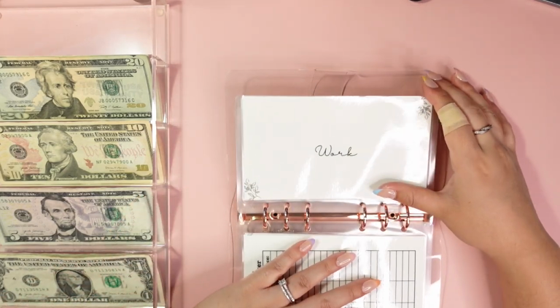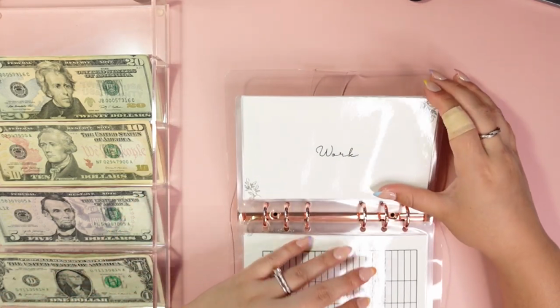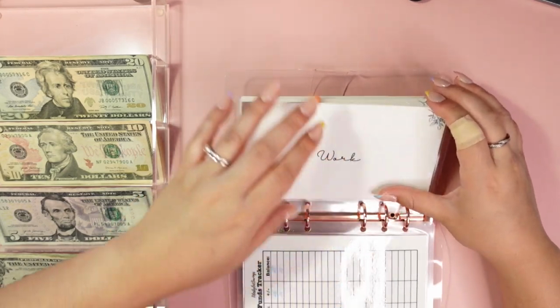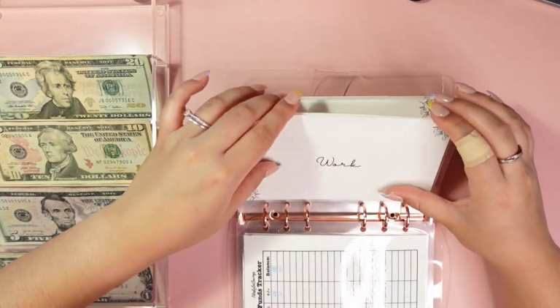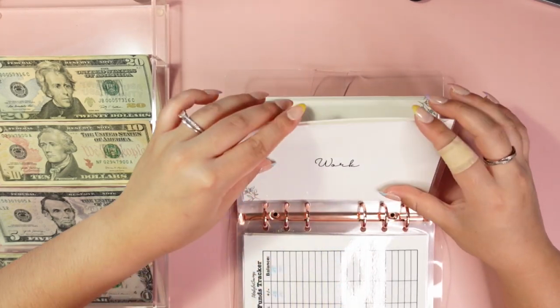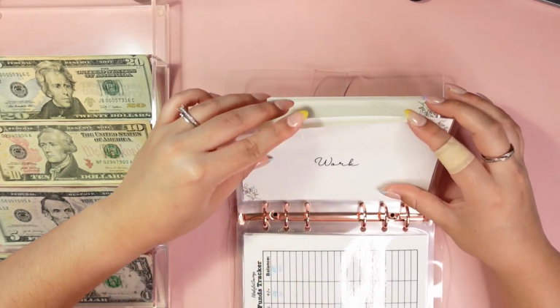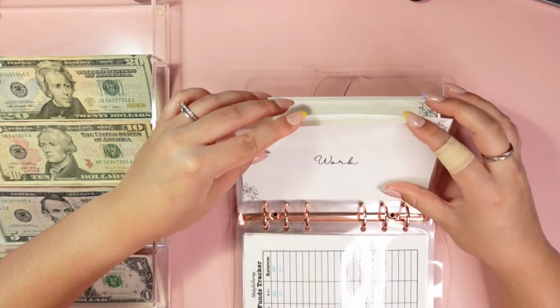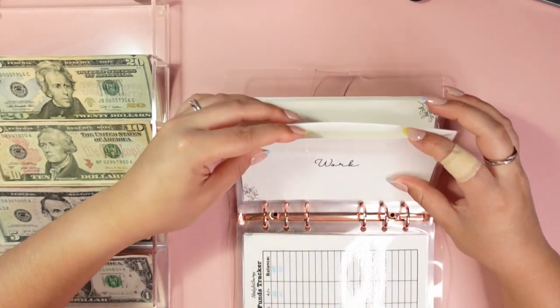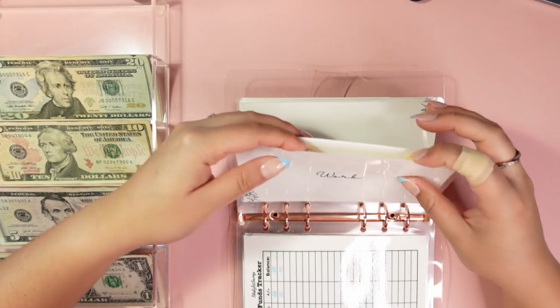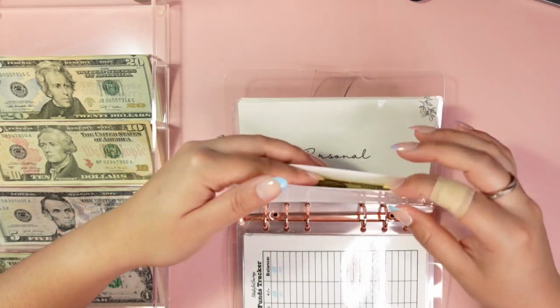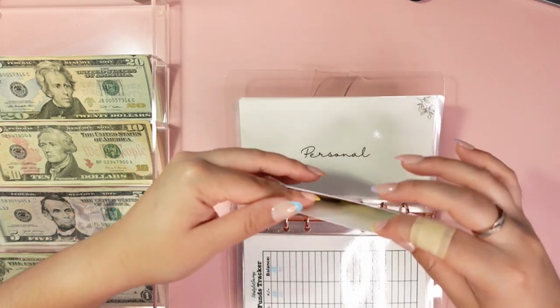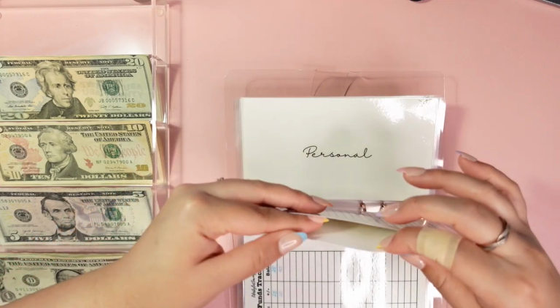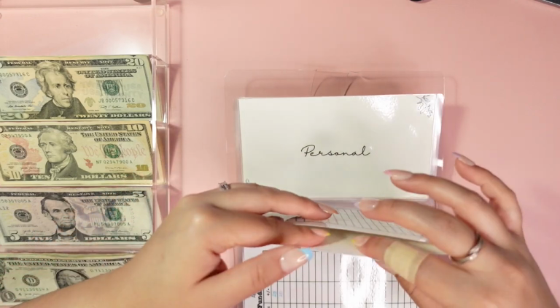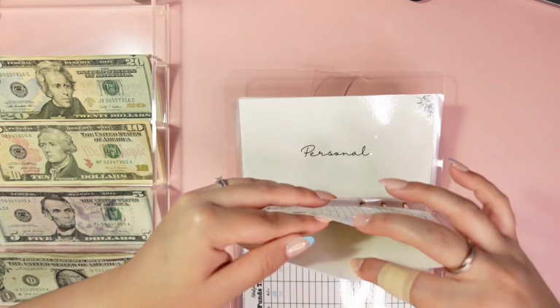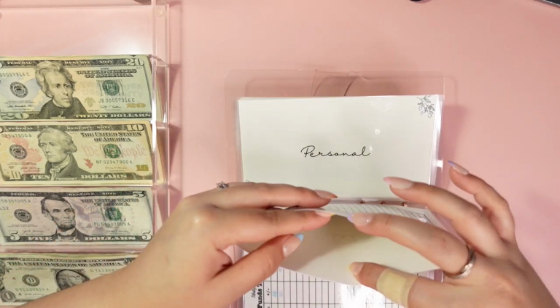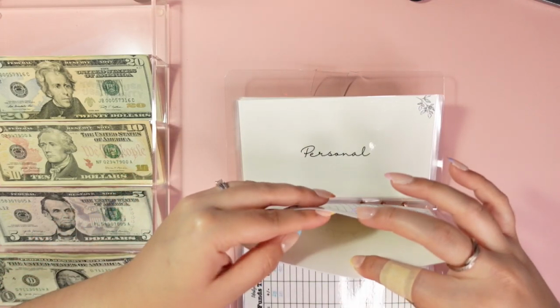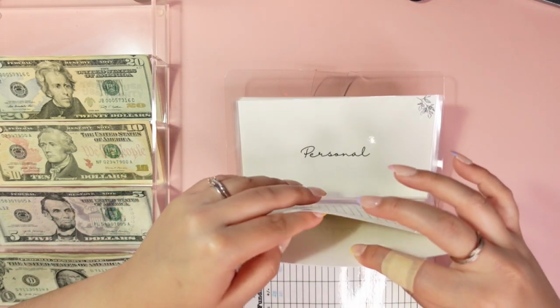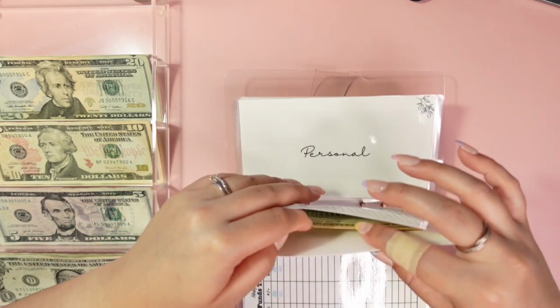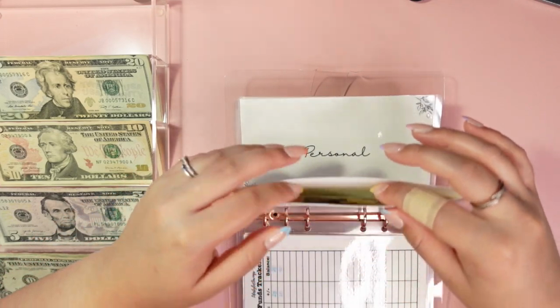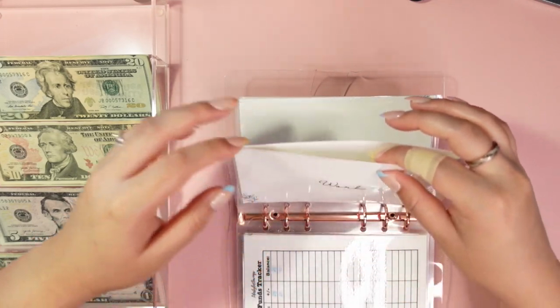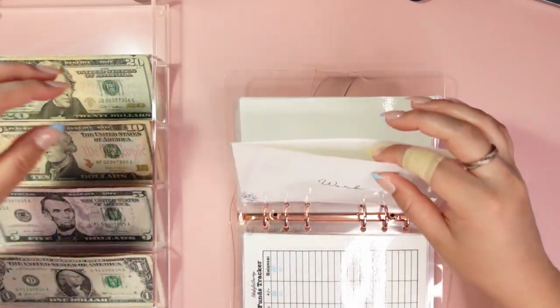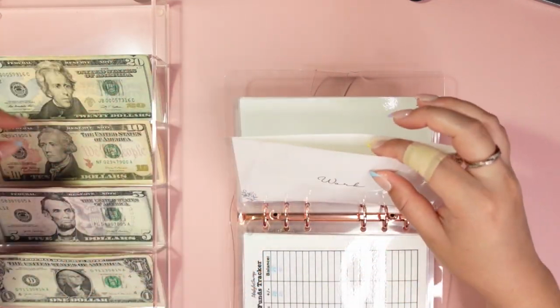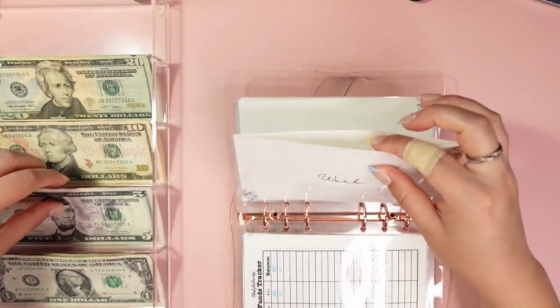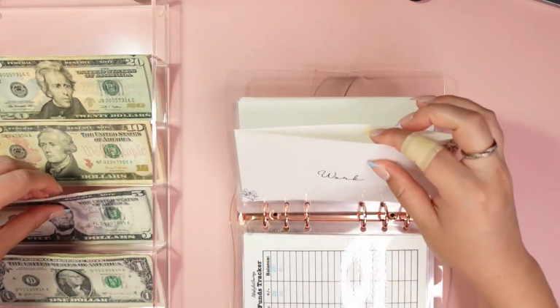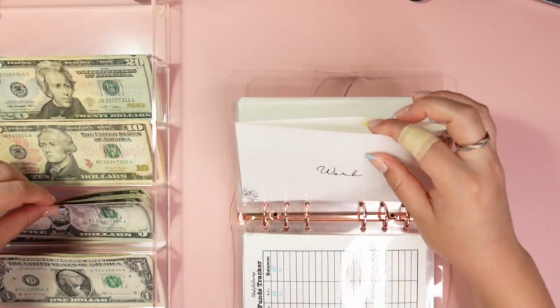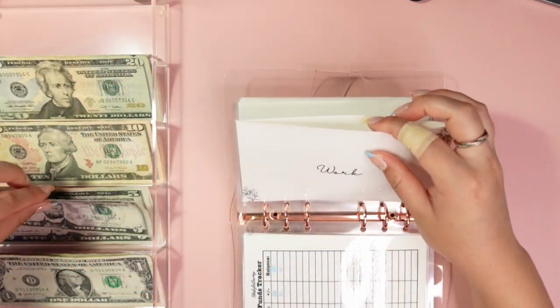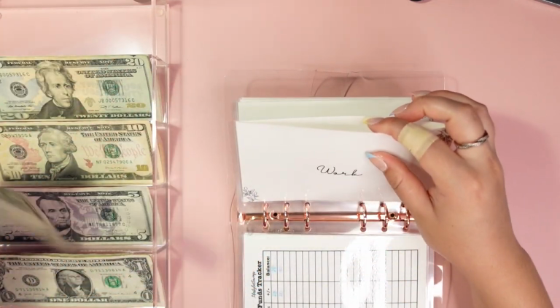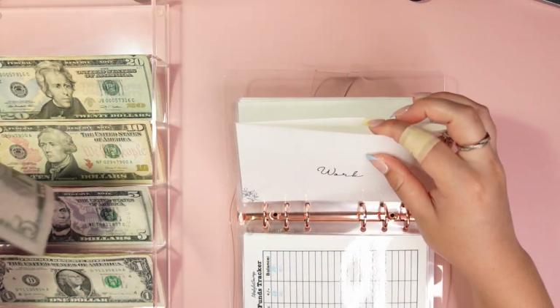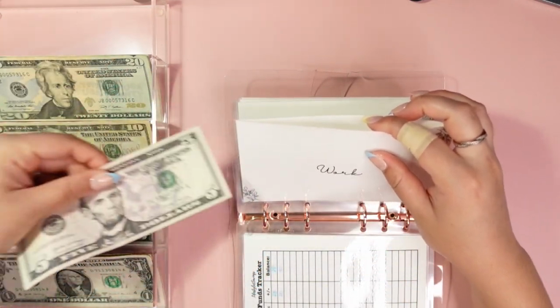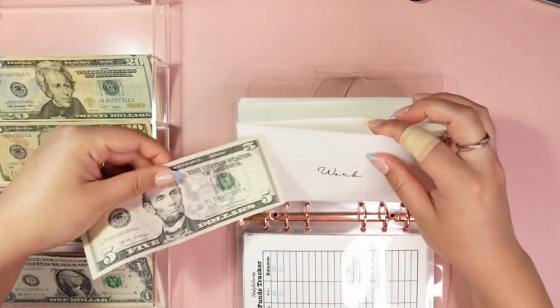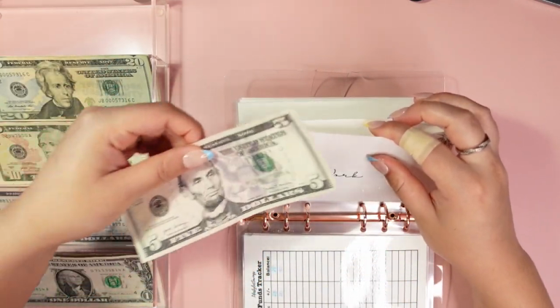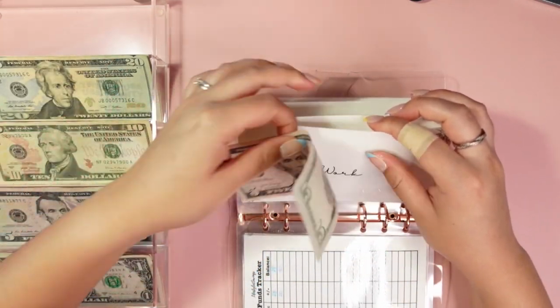The work fund is going to get $5. Right now we only have $10 in there, so I'm just going to put the $5 in.